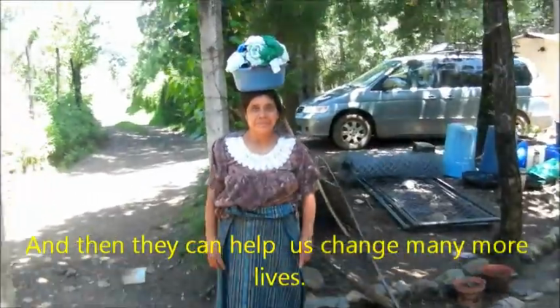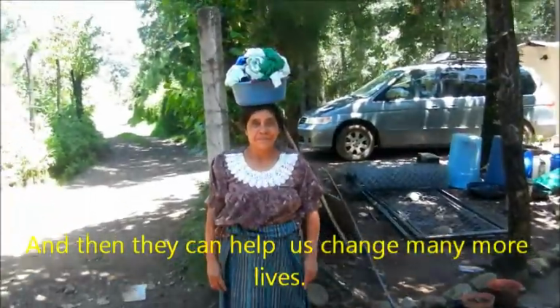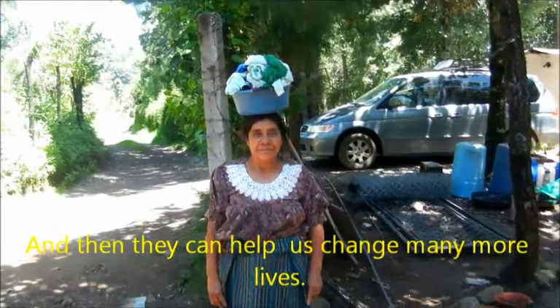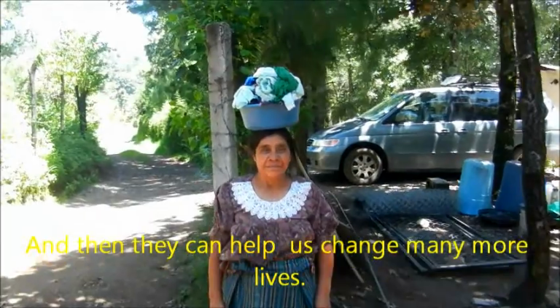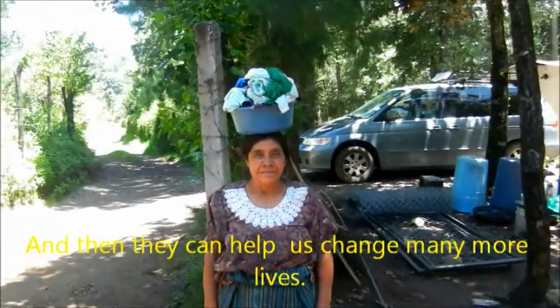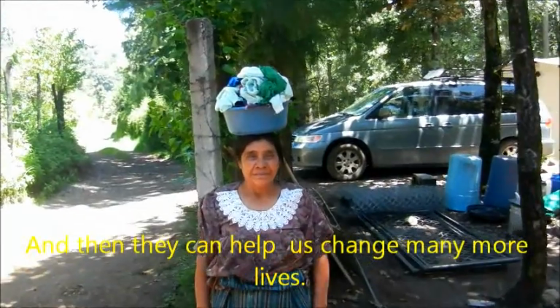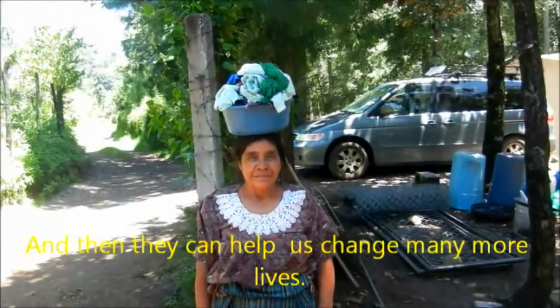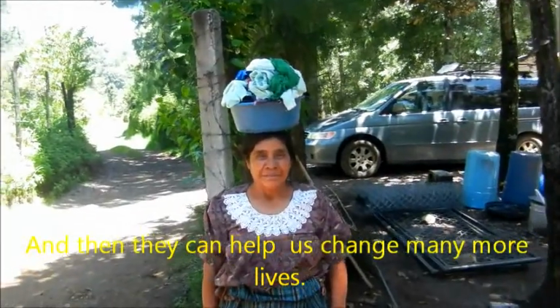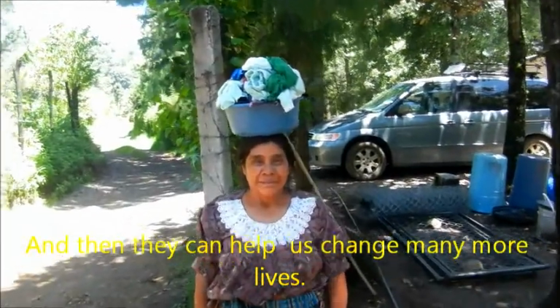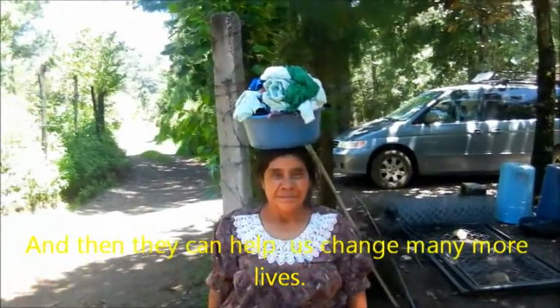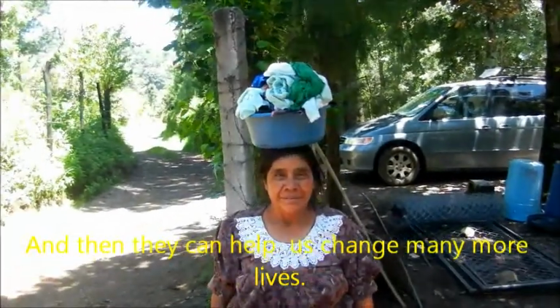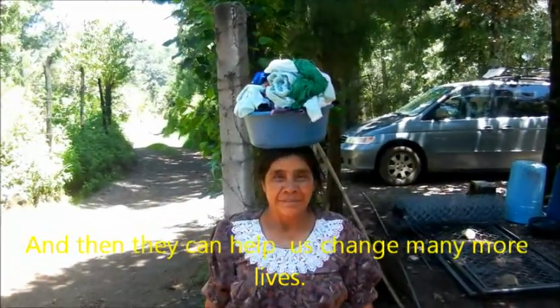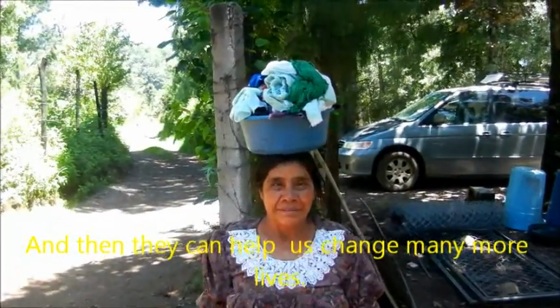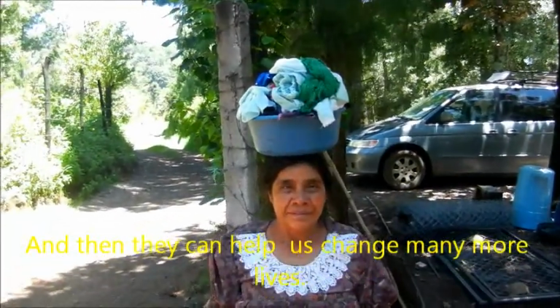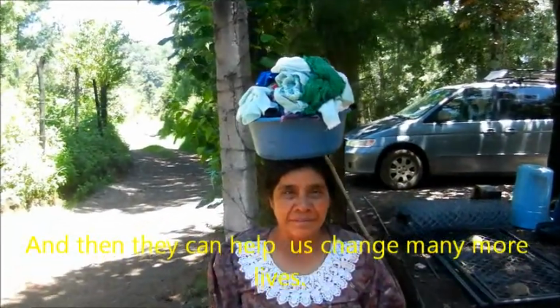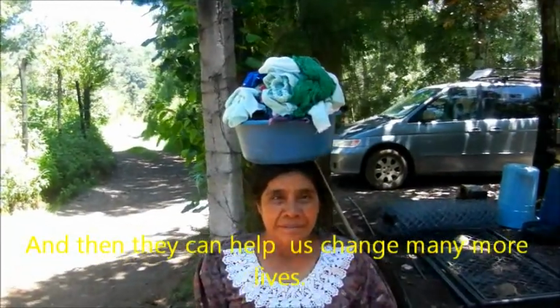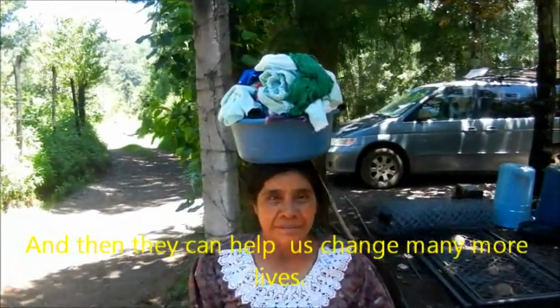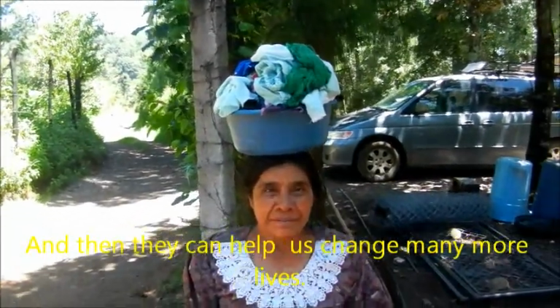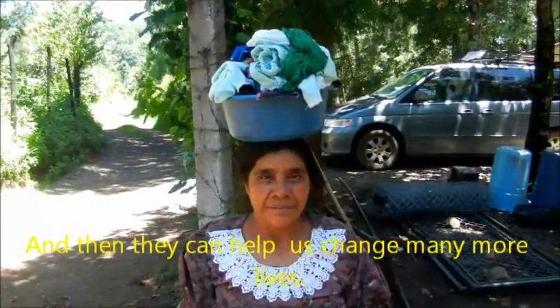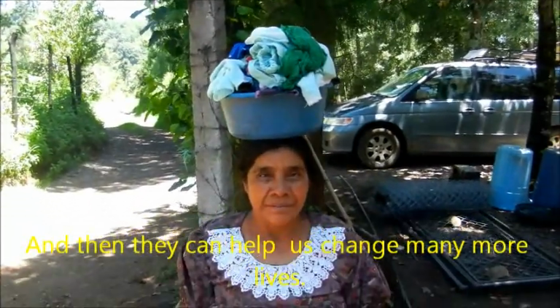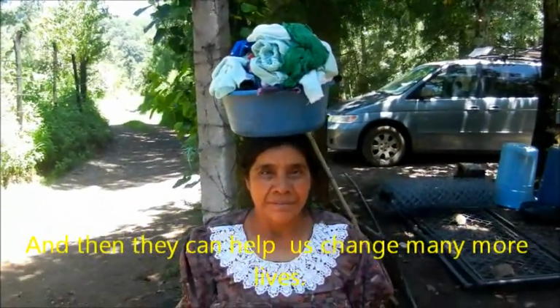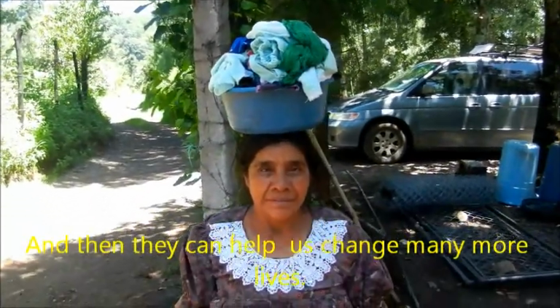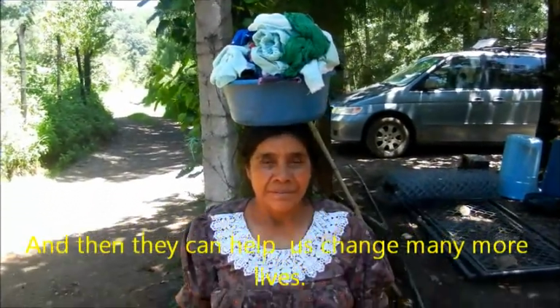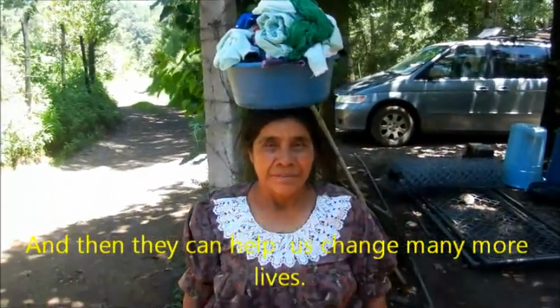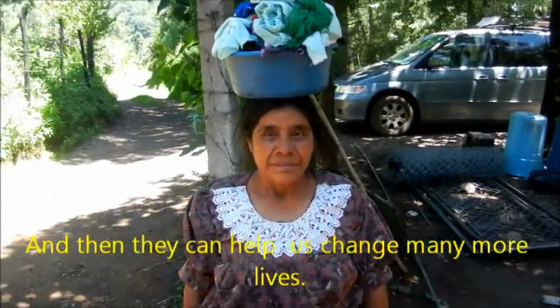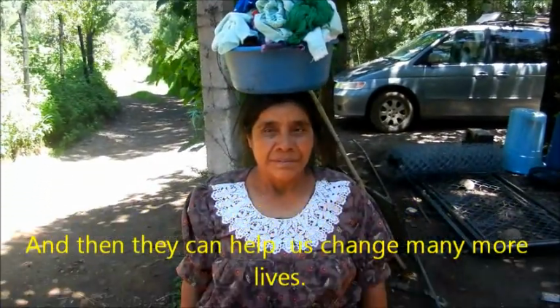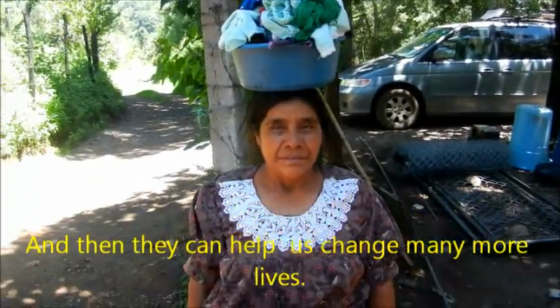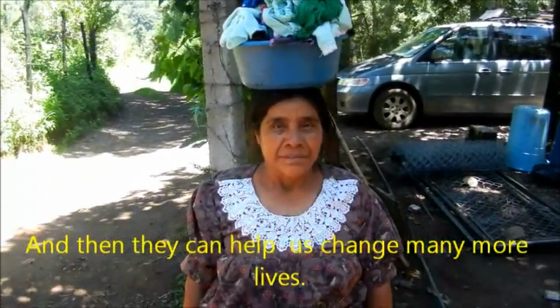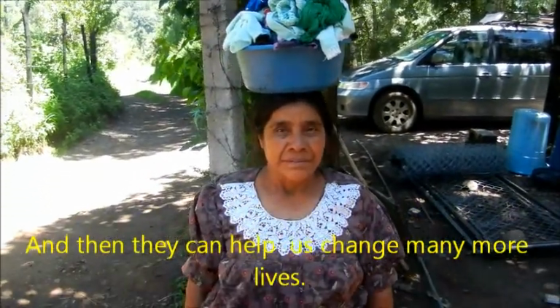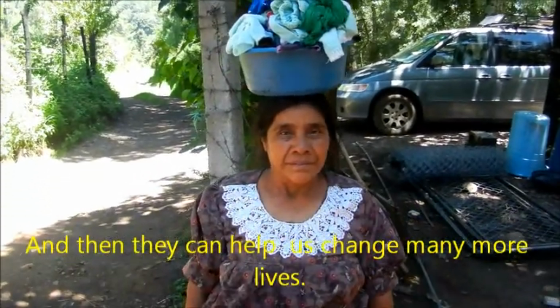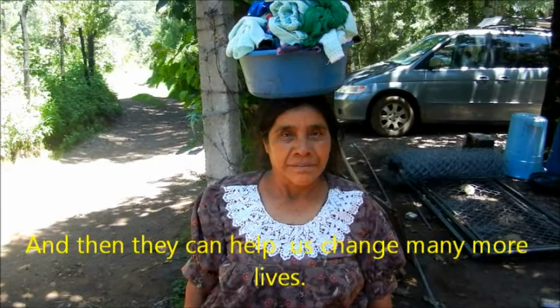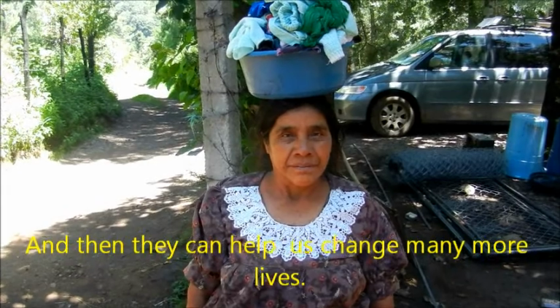This is grandma — she's got the clothes she was washing and she's going to go hang them up on the barbed wire fence.